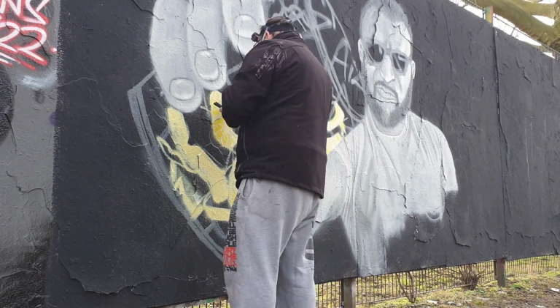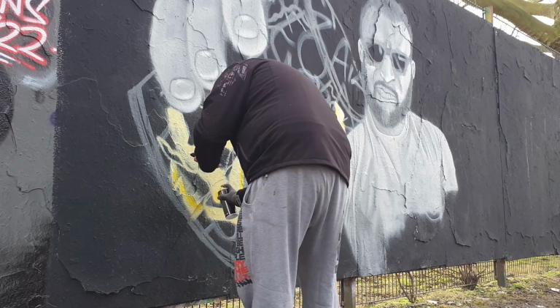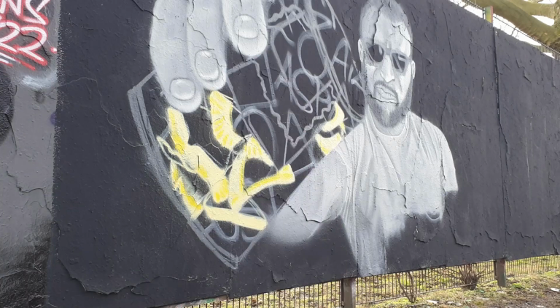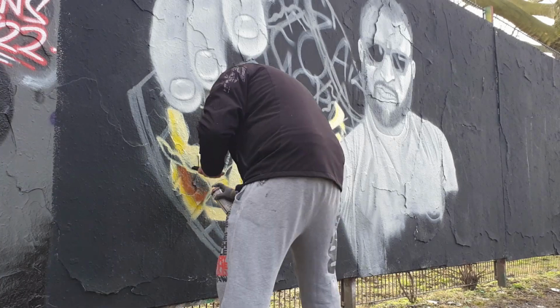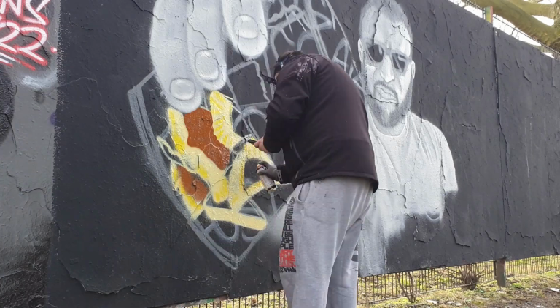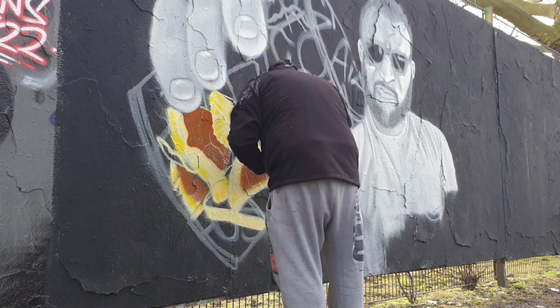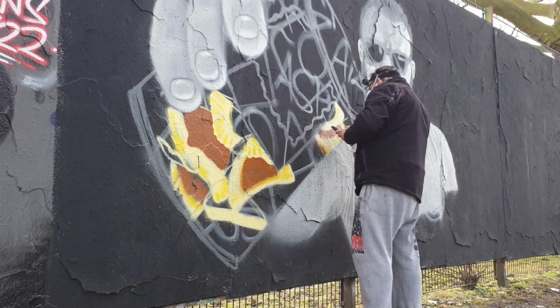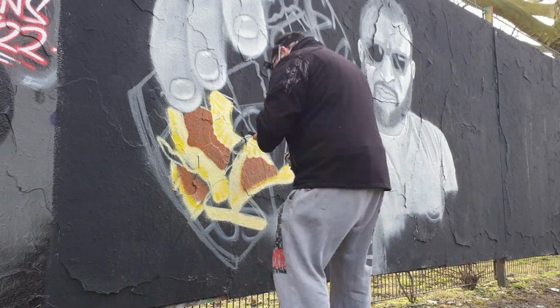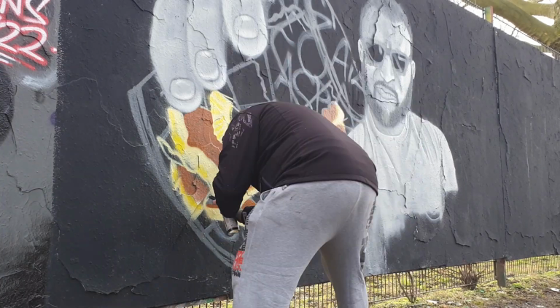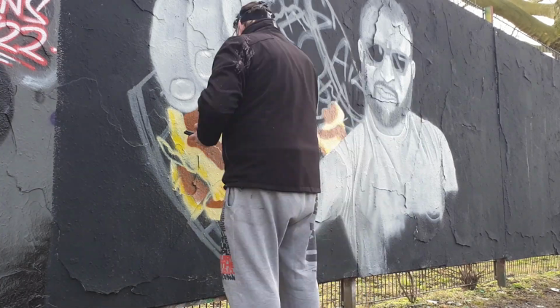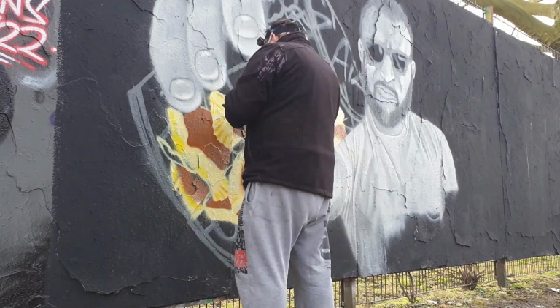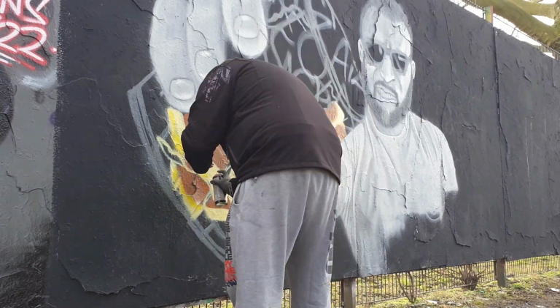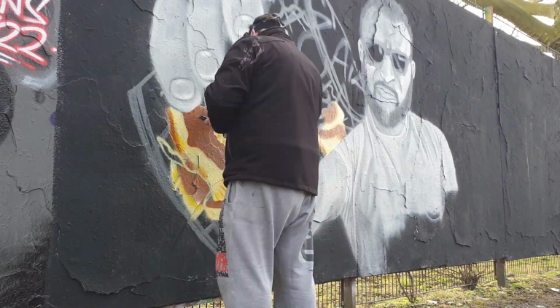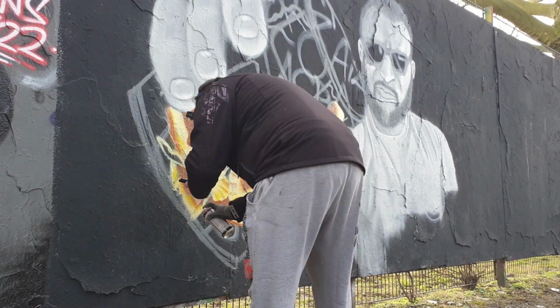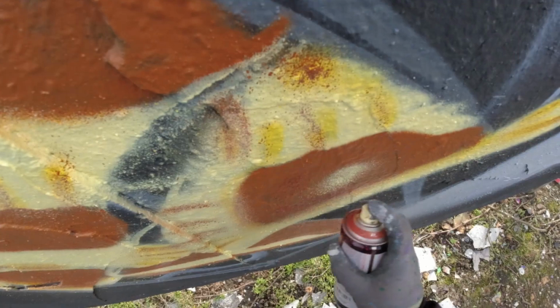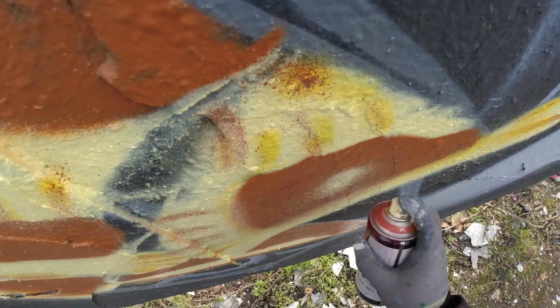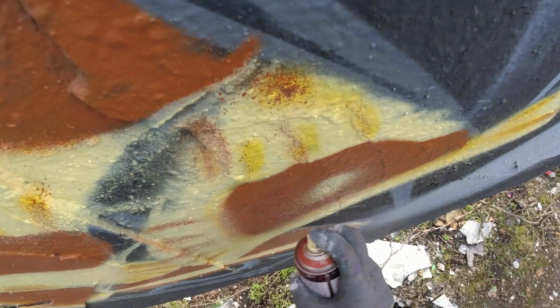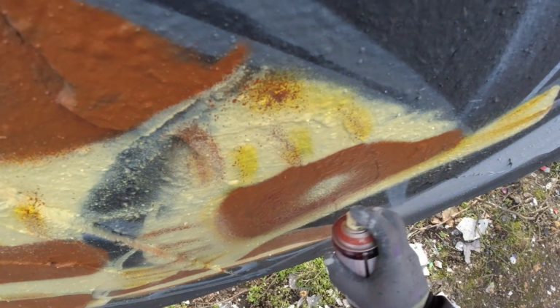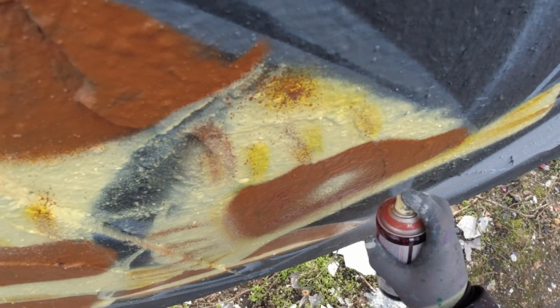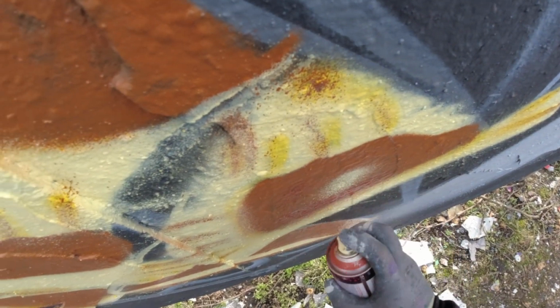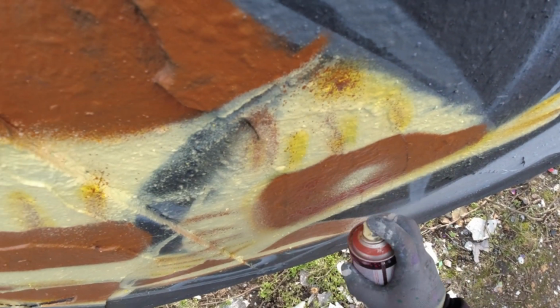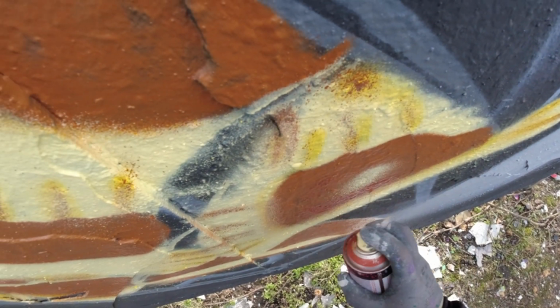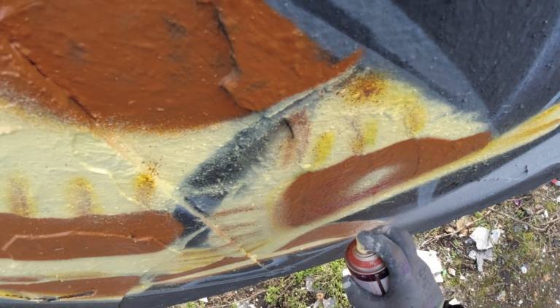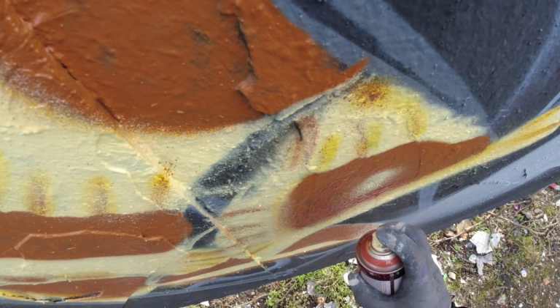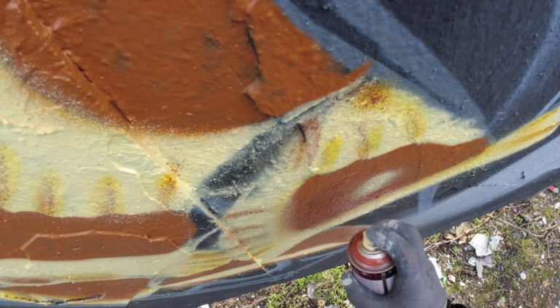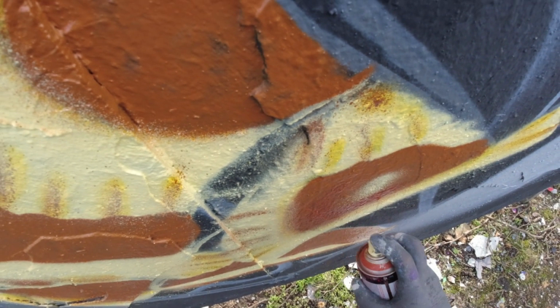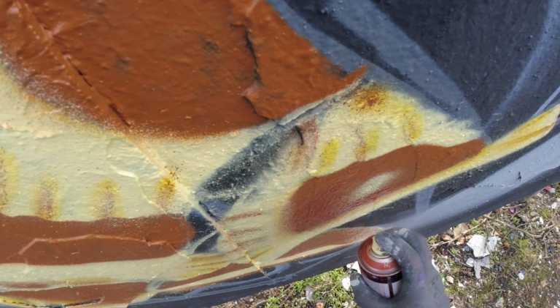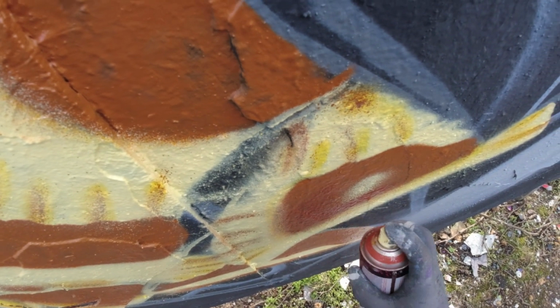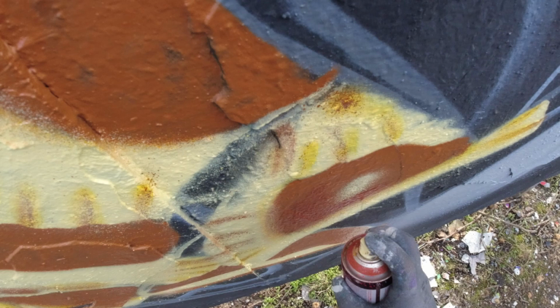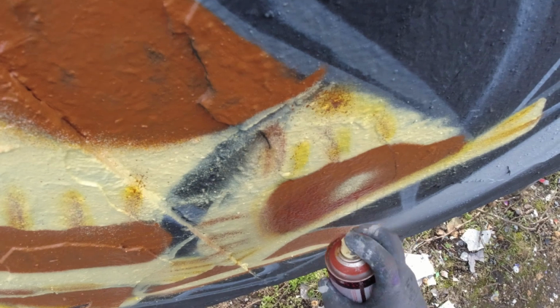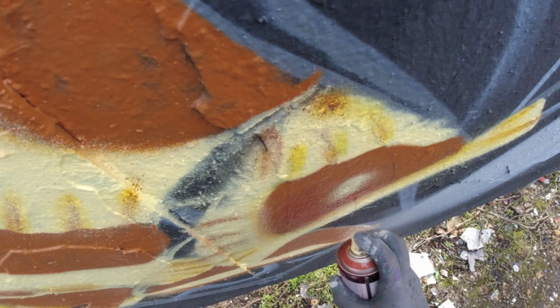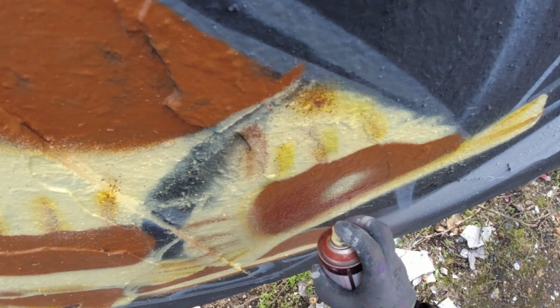And it's Secret Rider 8, the food edition. Do you already know what I paint? Then tell me in the comments.